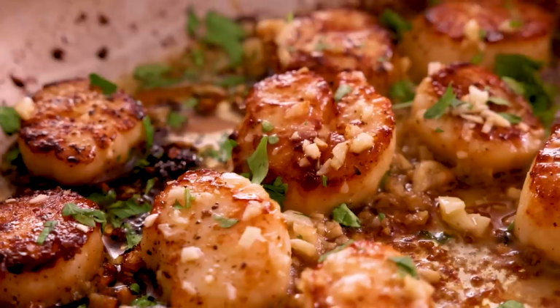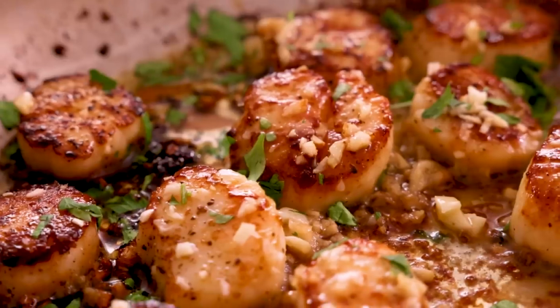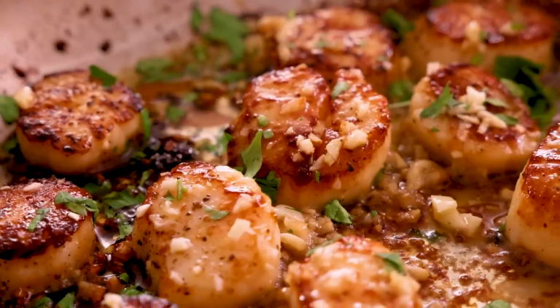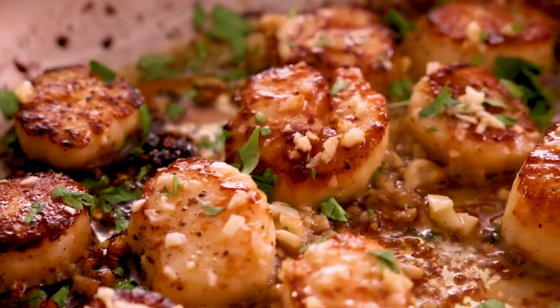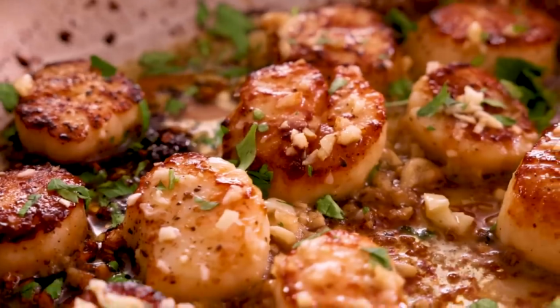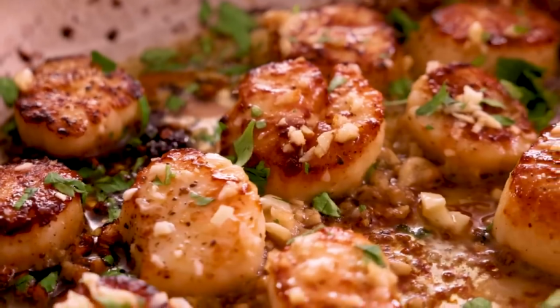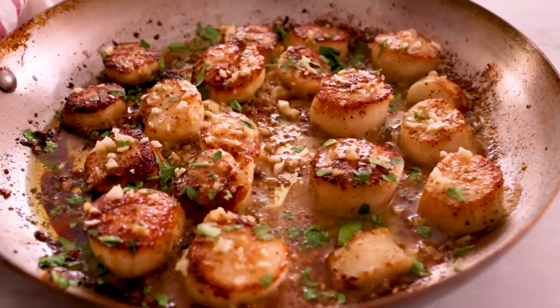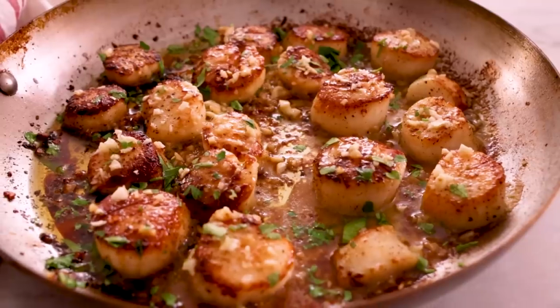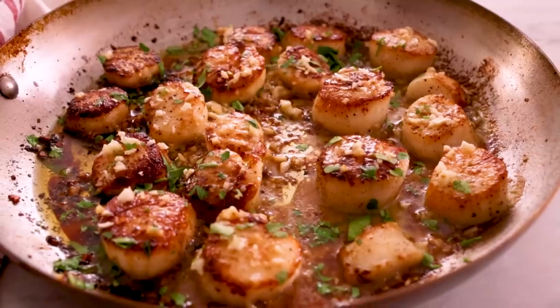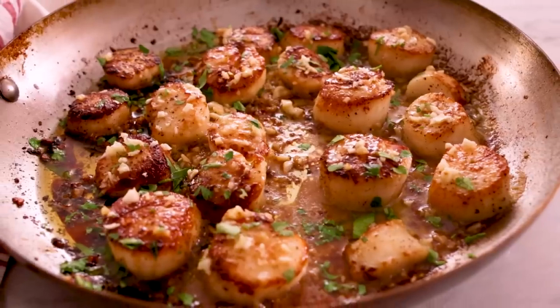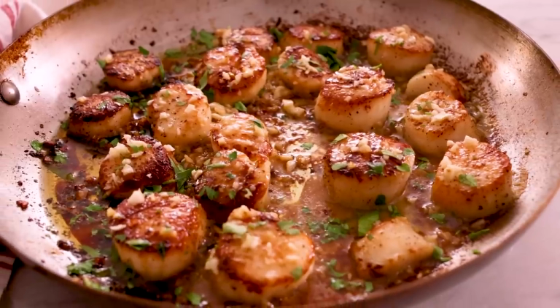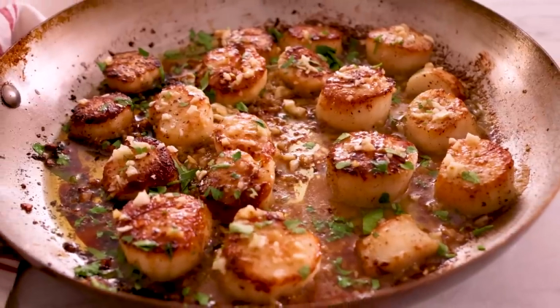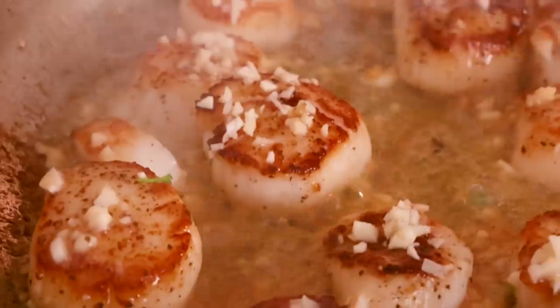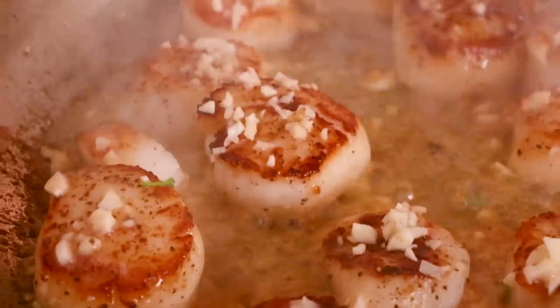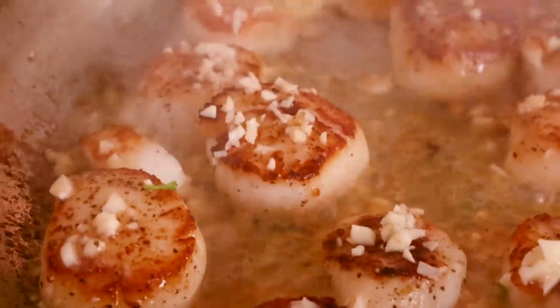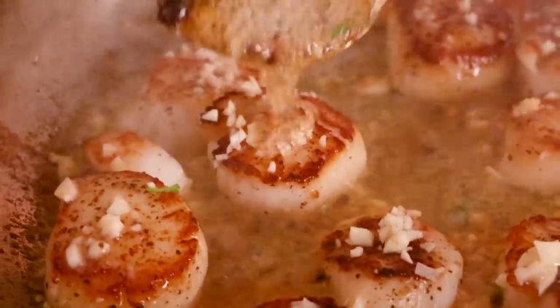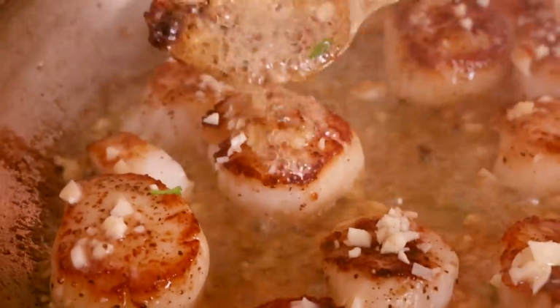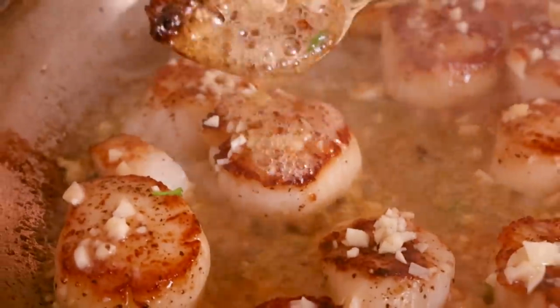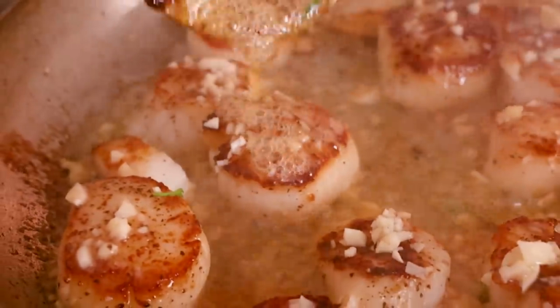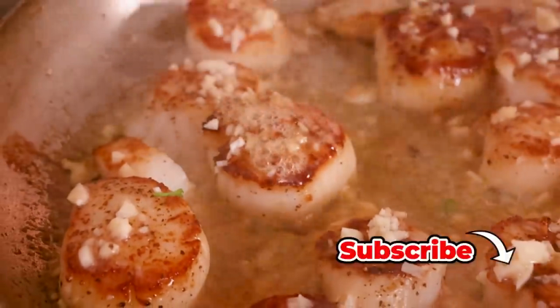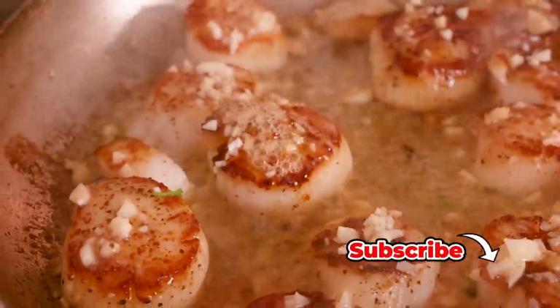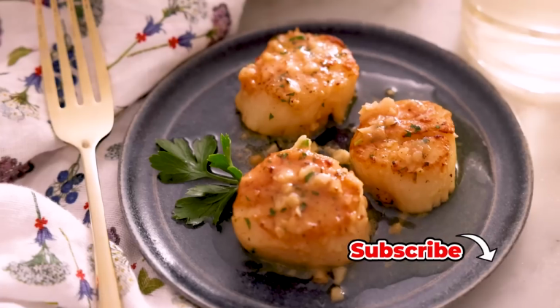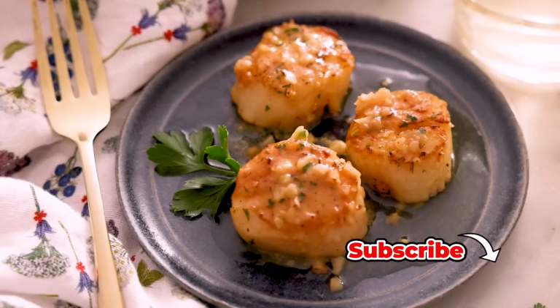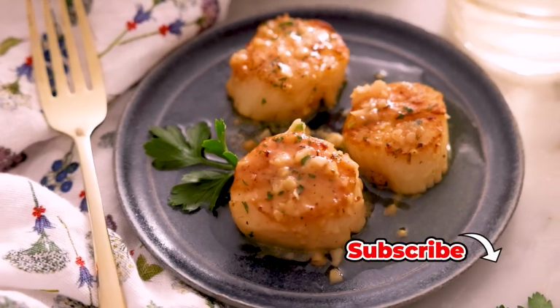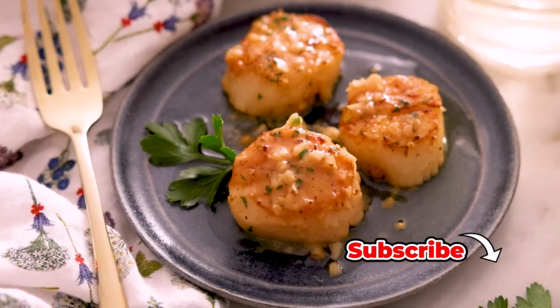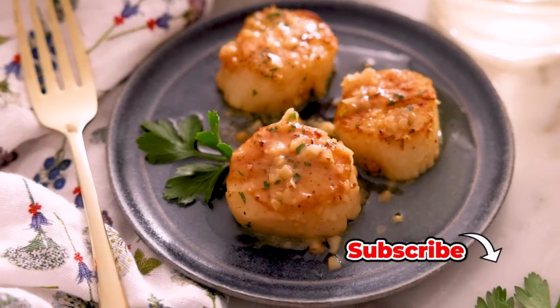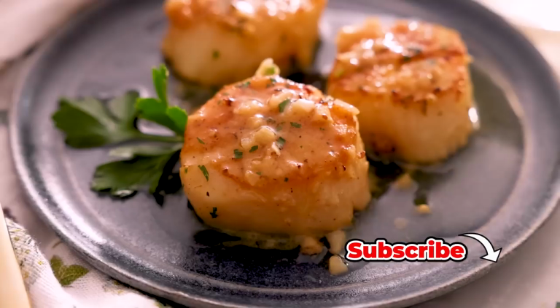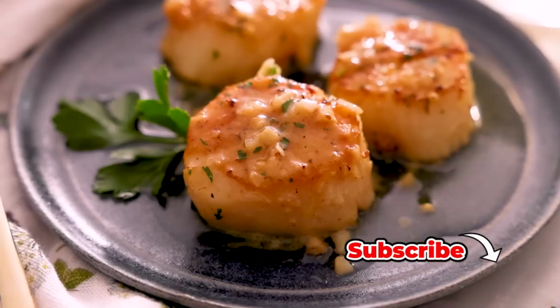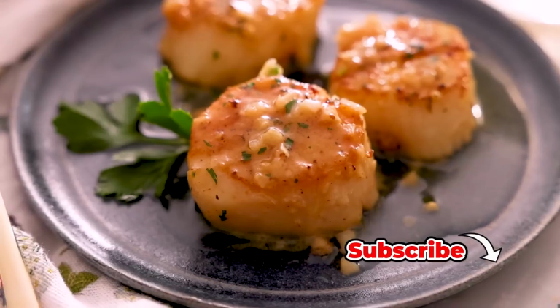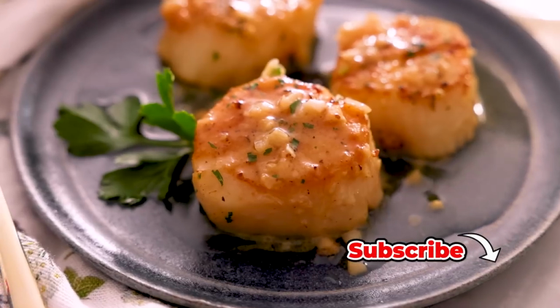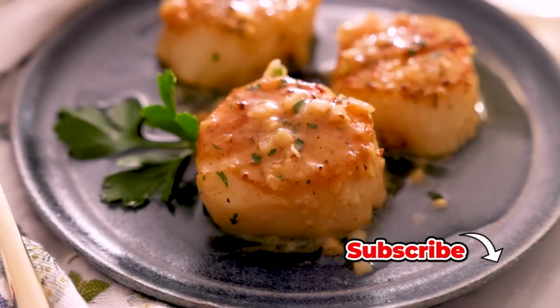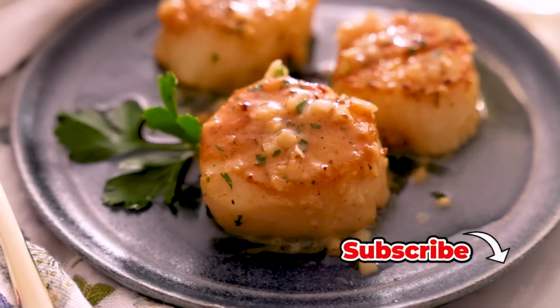Hey, I'm John Cannell. And today on Preppy Kitchen, I'm showing you how to make perfect seared scallops. So let's get started.